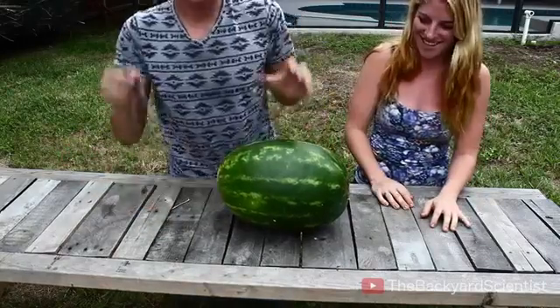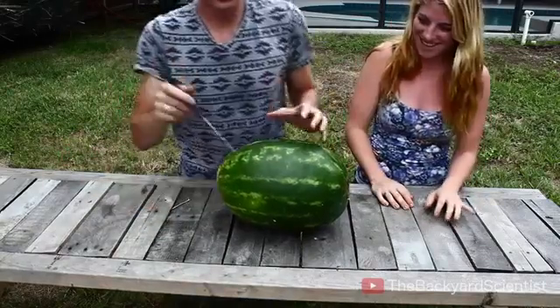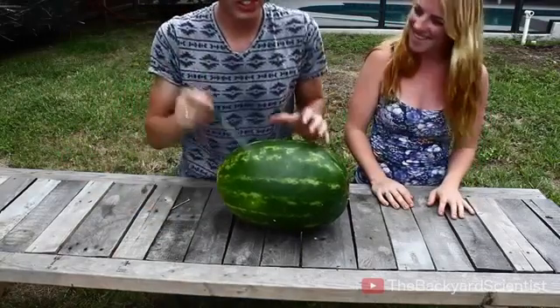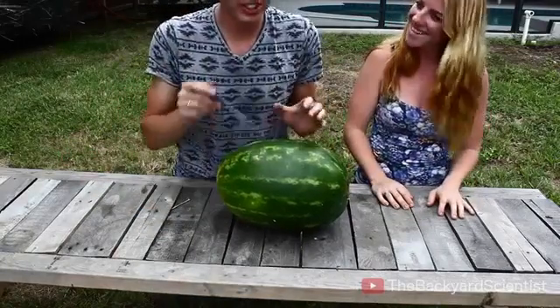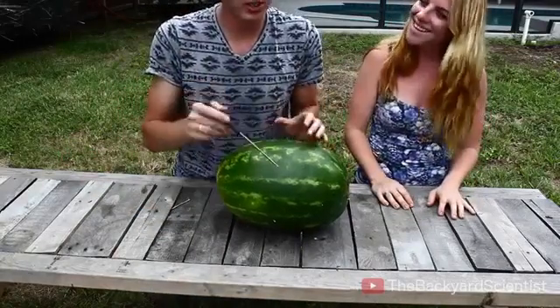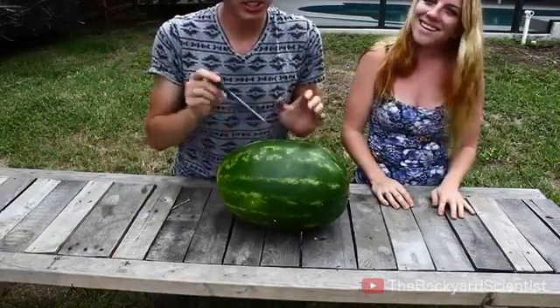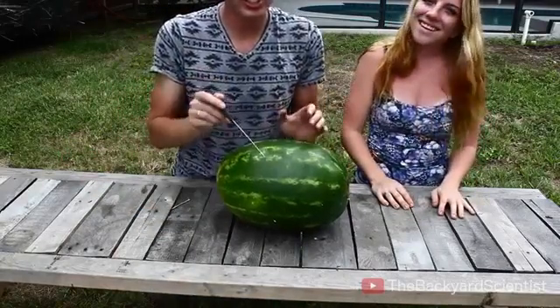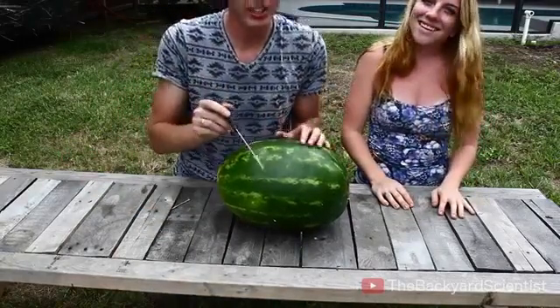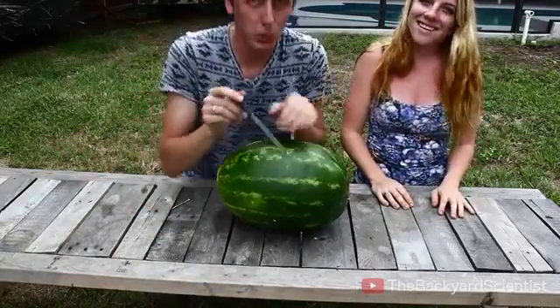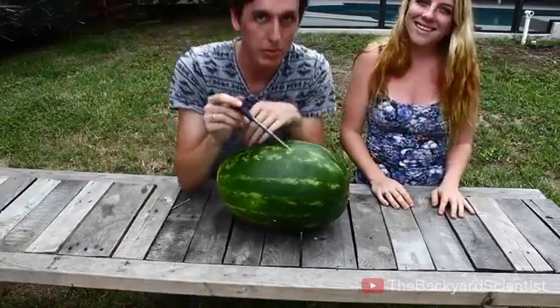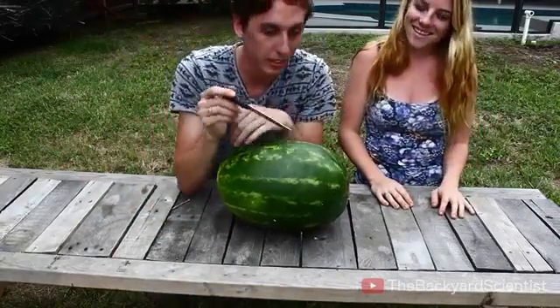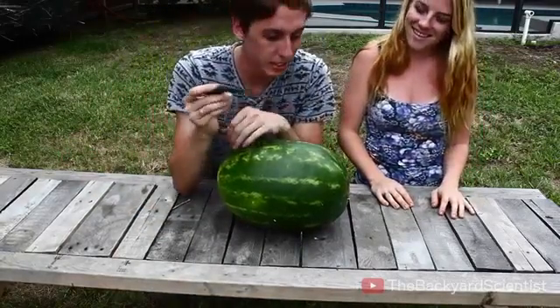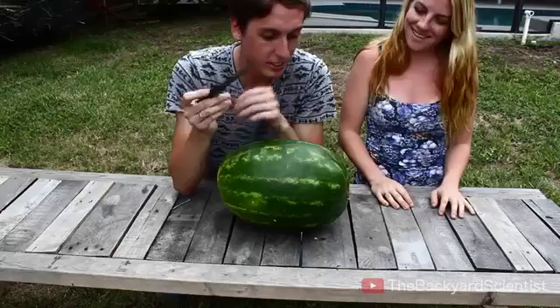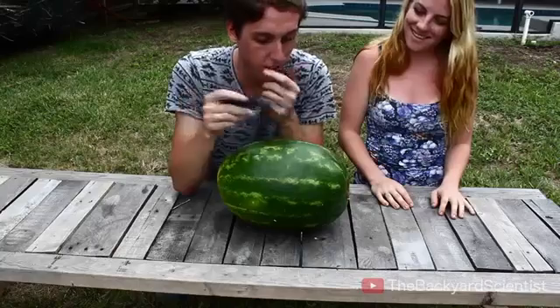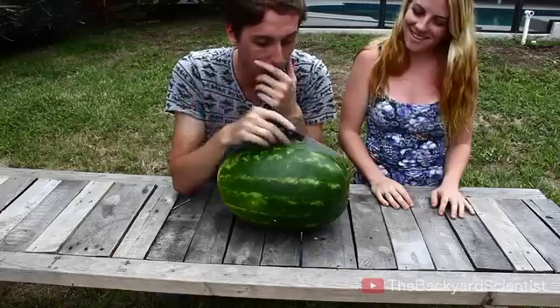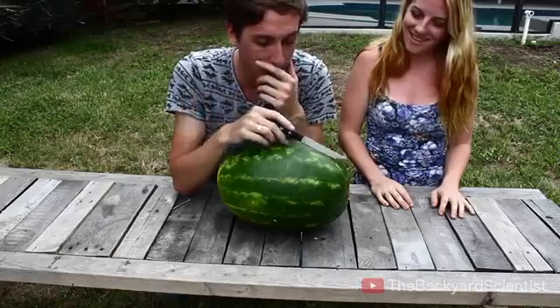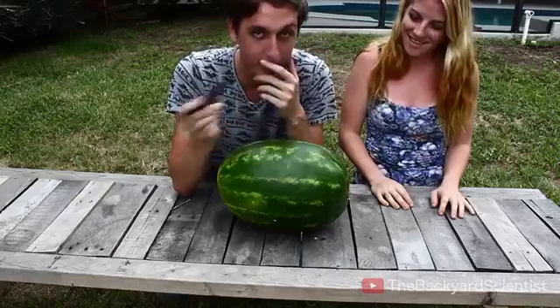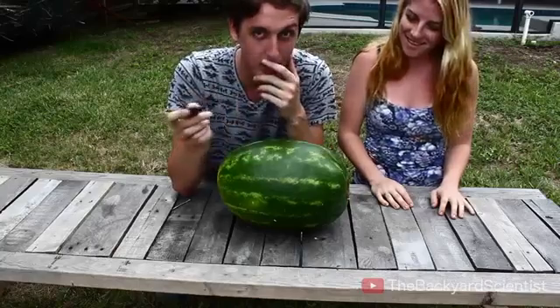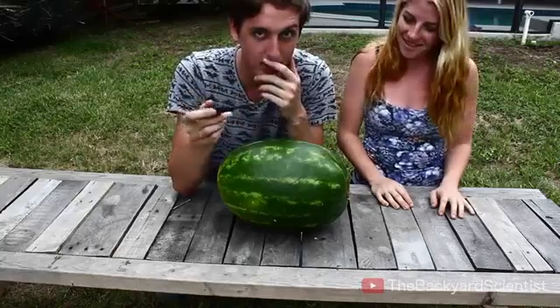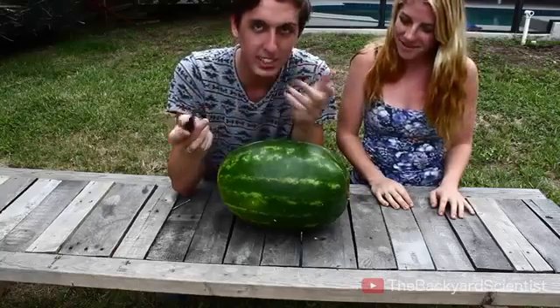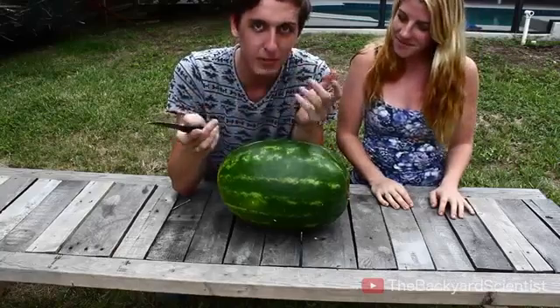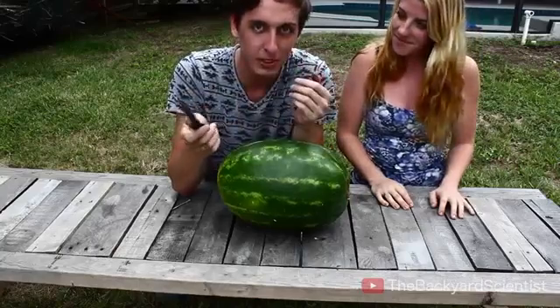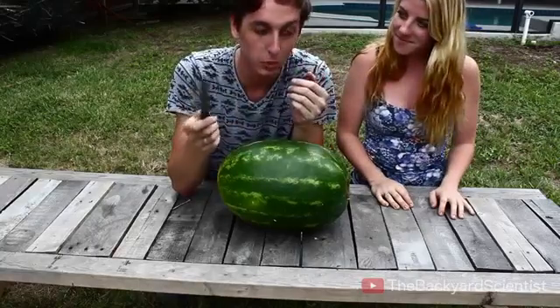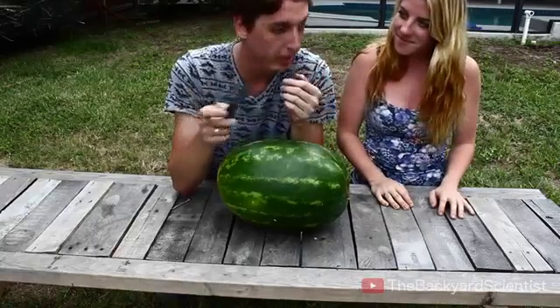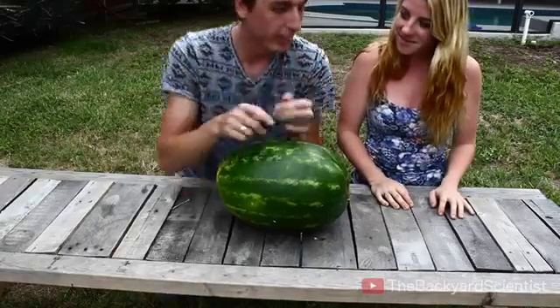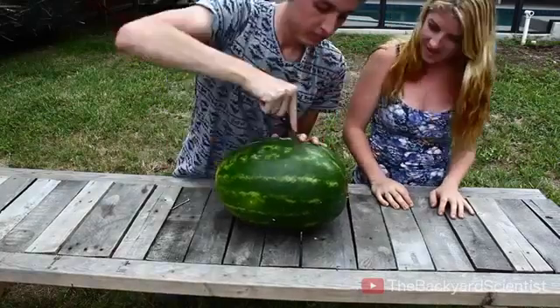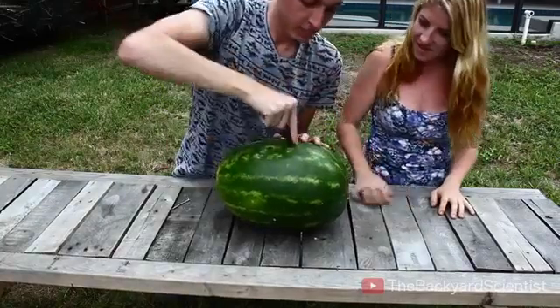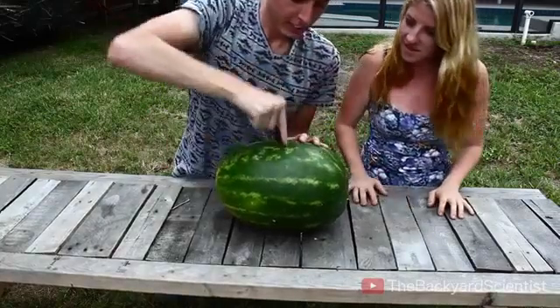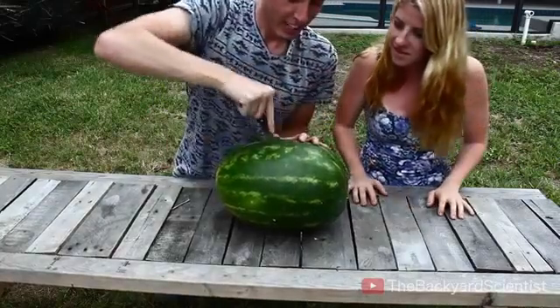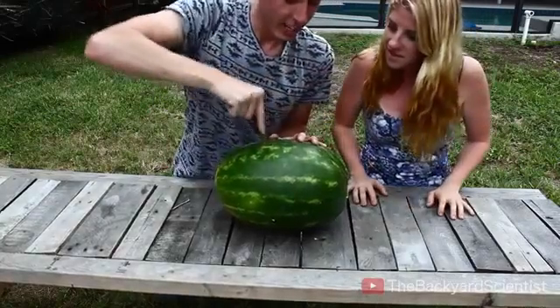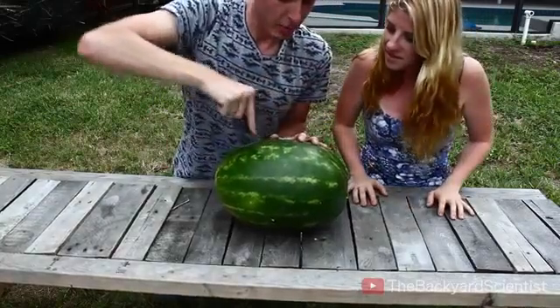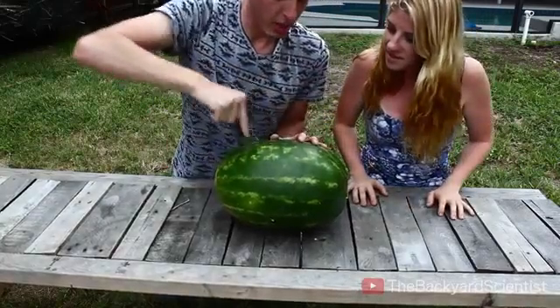I'm really curious to see what the inside of this watermelon looks like, so we're going to cut it open and see how far the aluminum got. Oh my god — far!